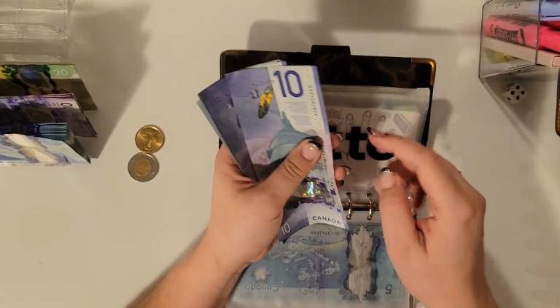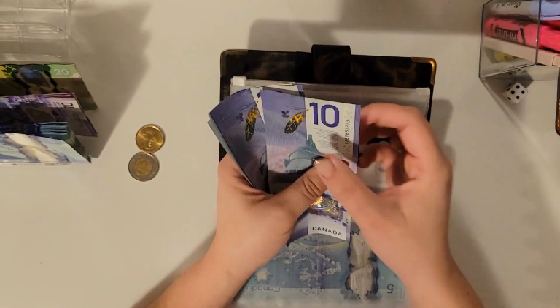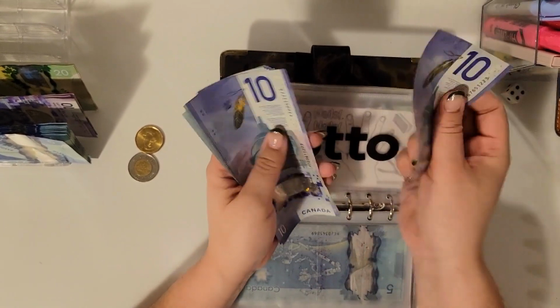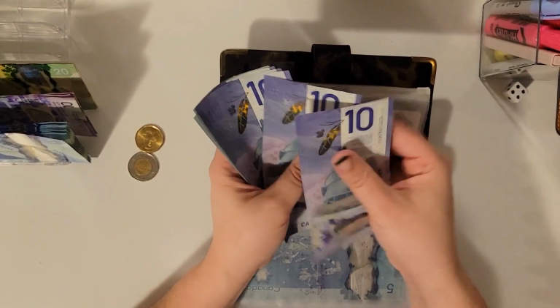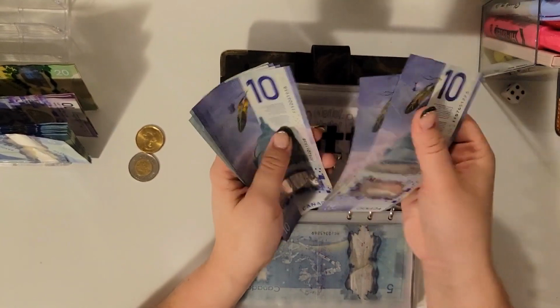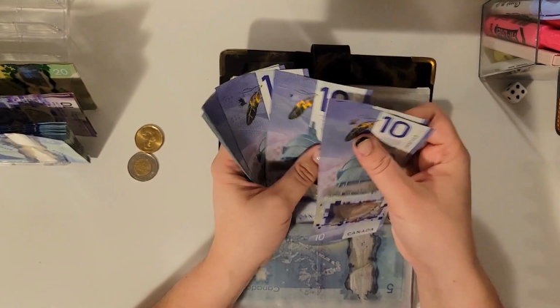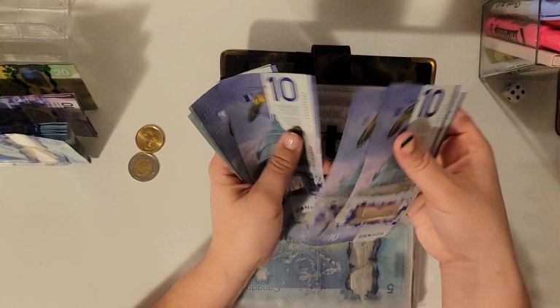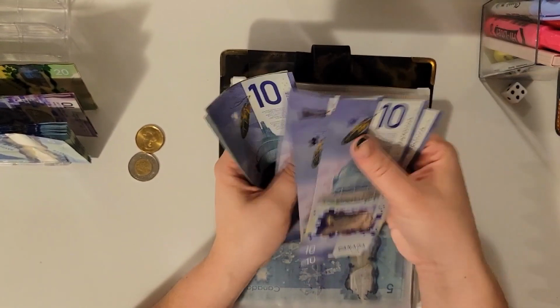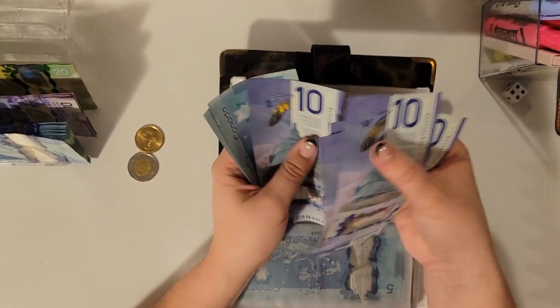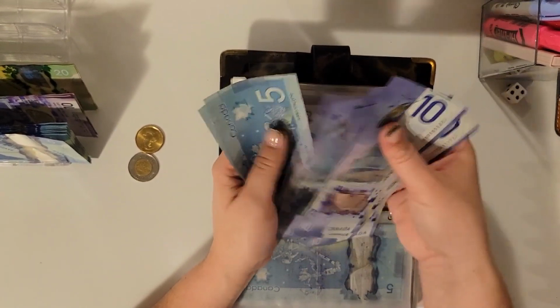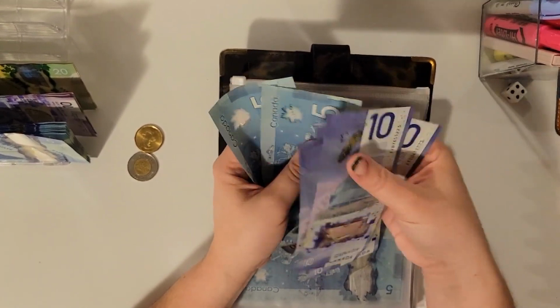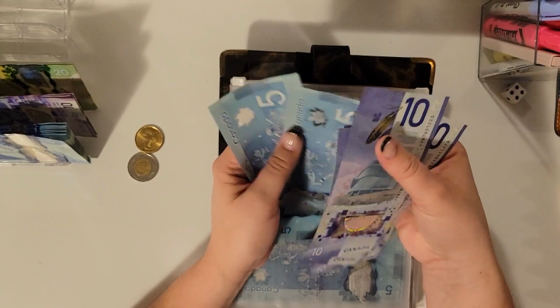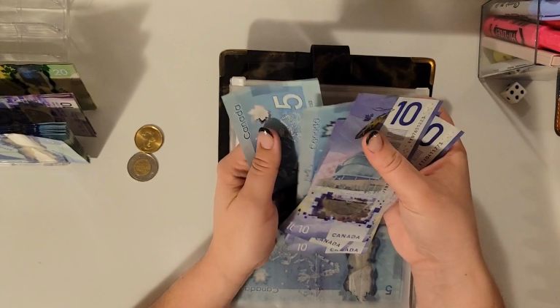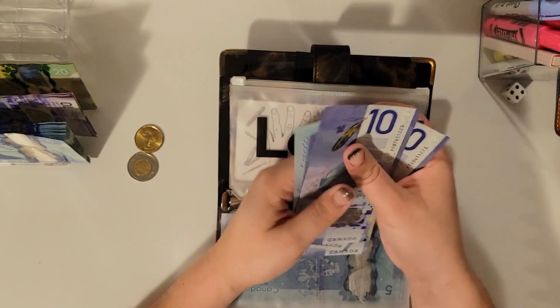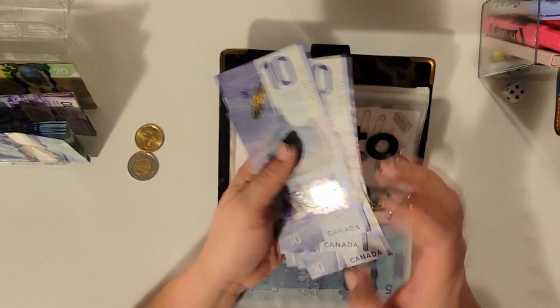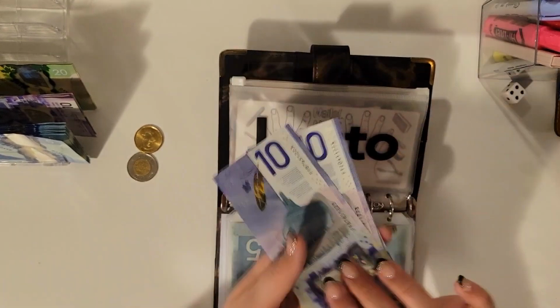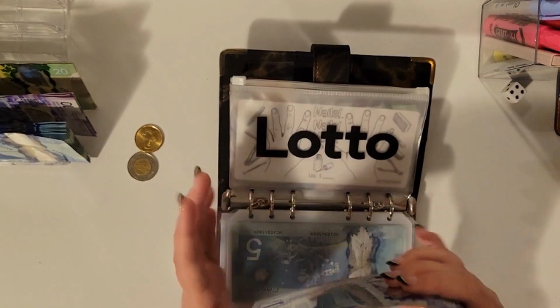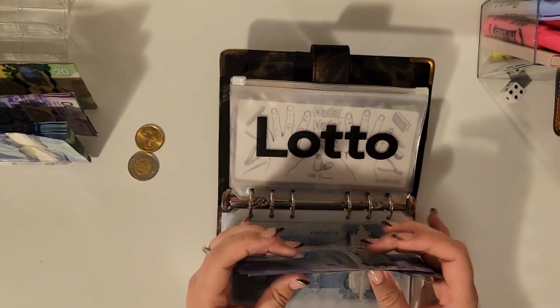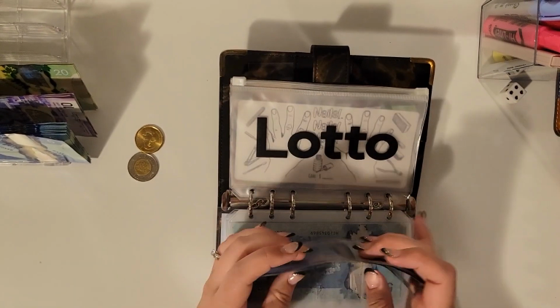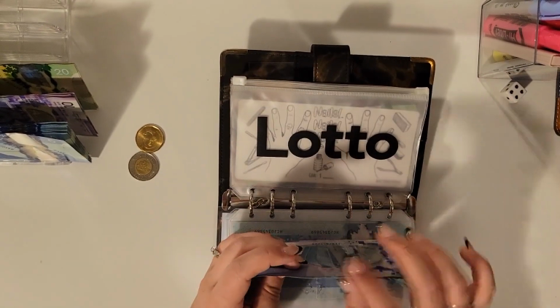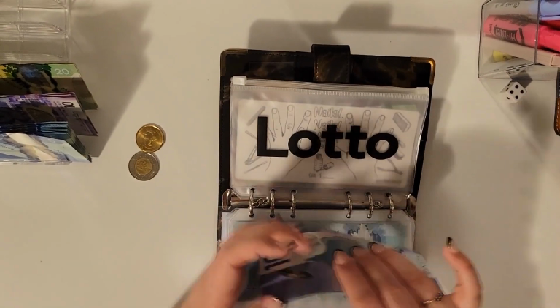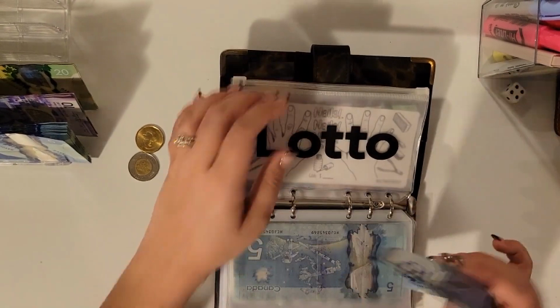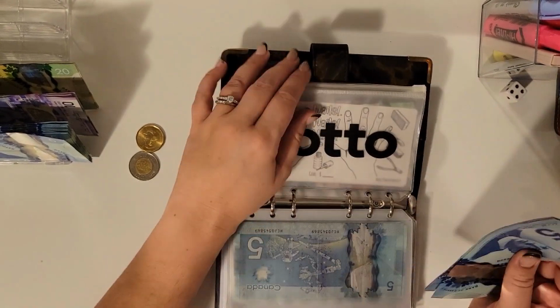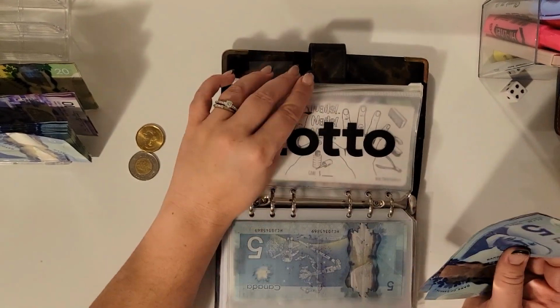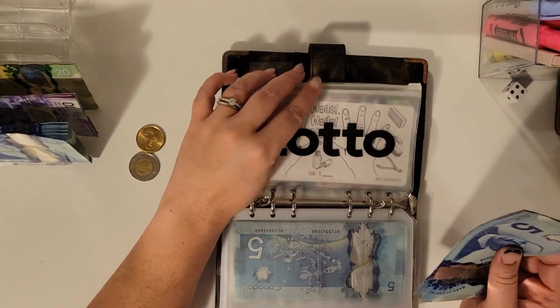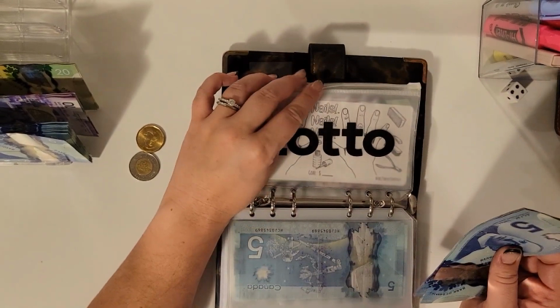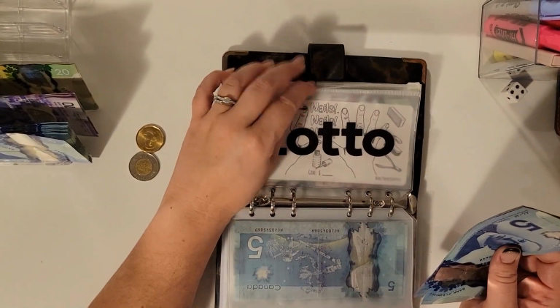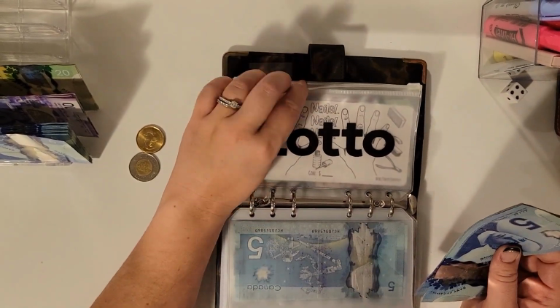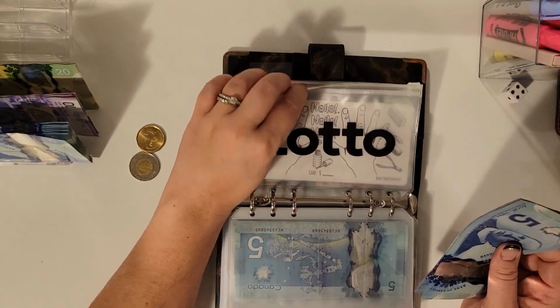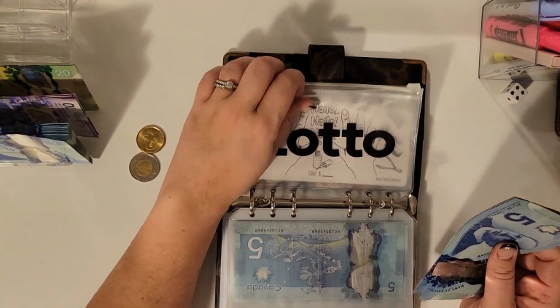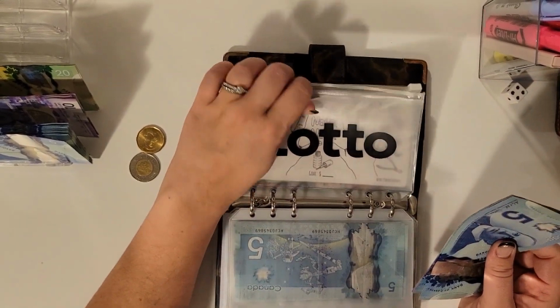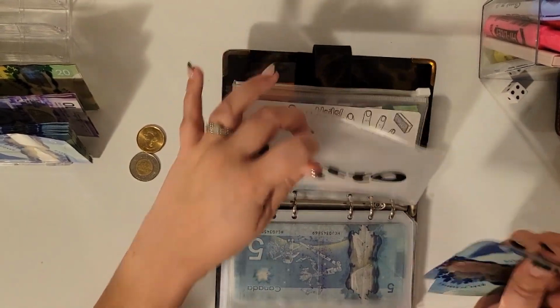Lottery is getting $60. So I'm going to be done saving for this until the next time somebody wins.